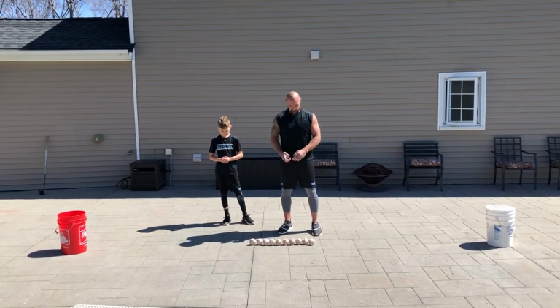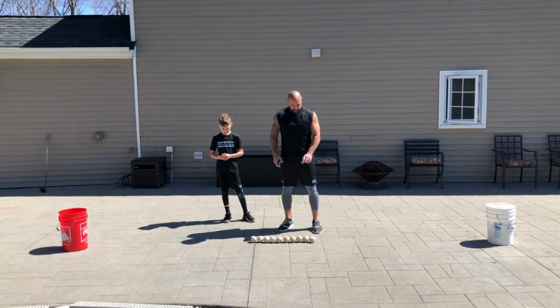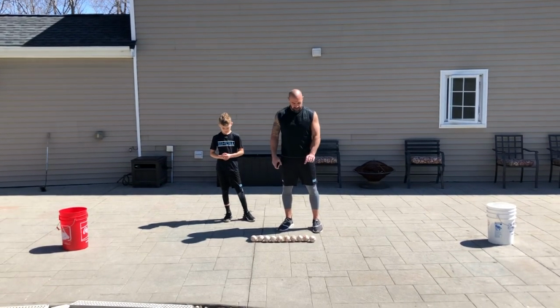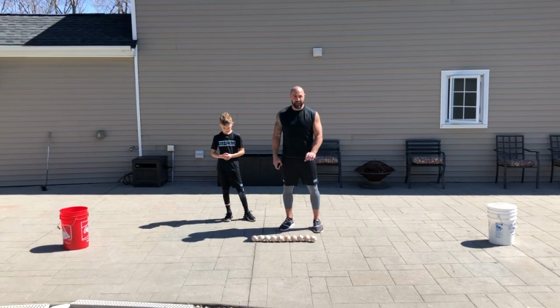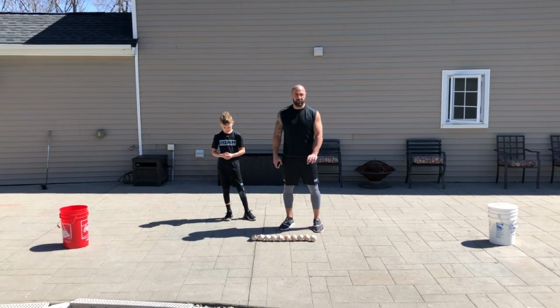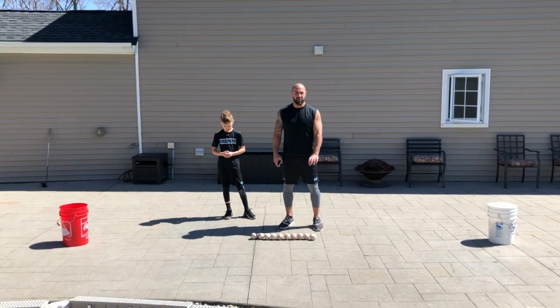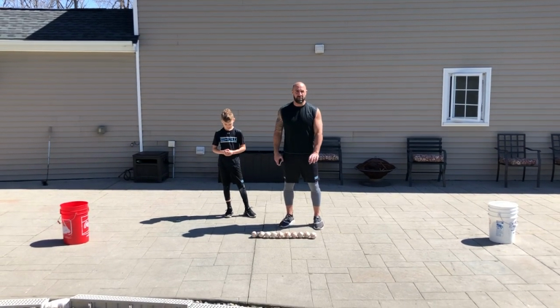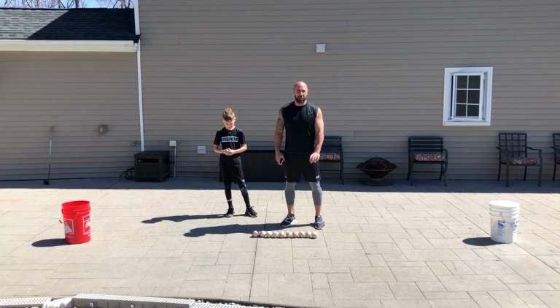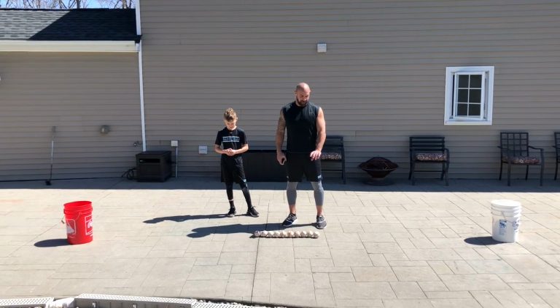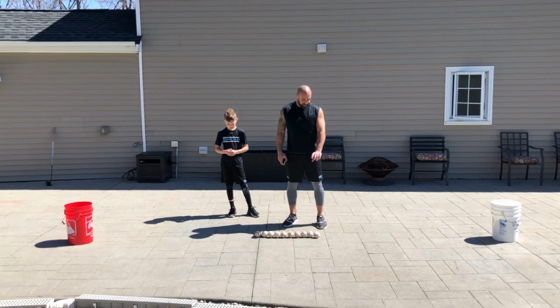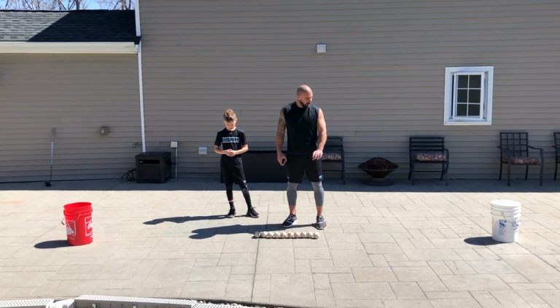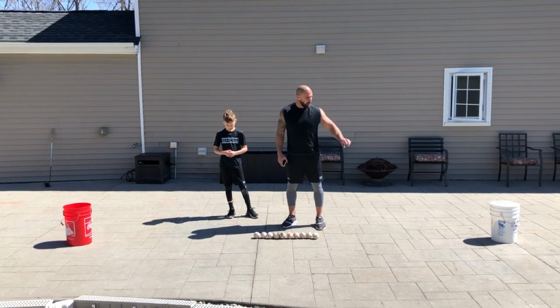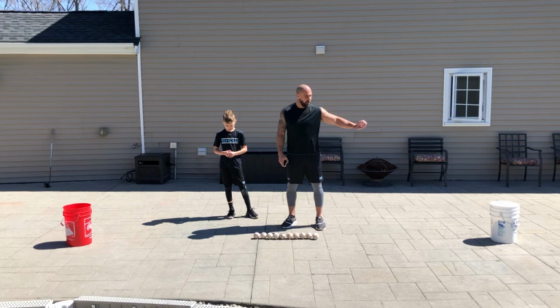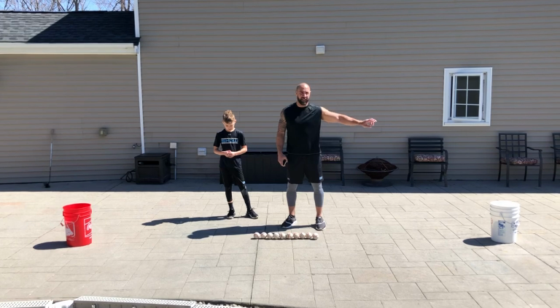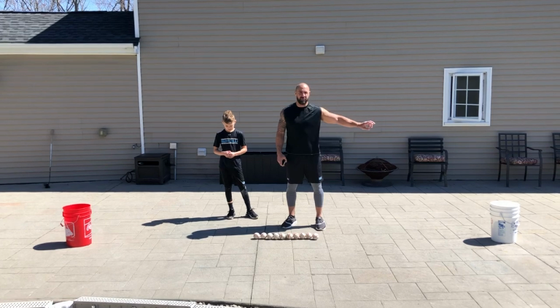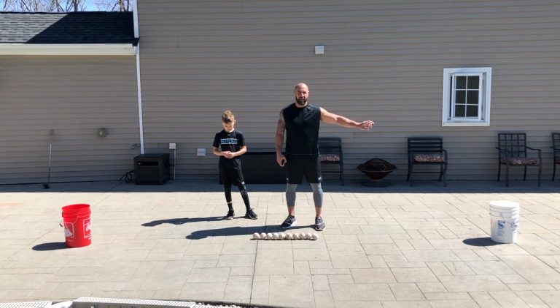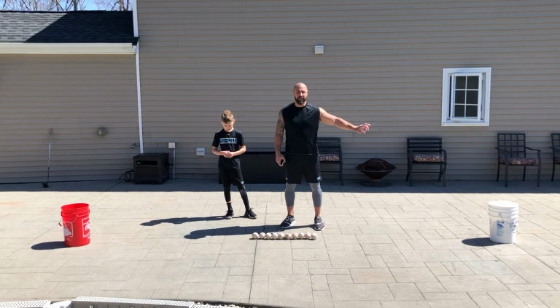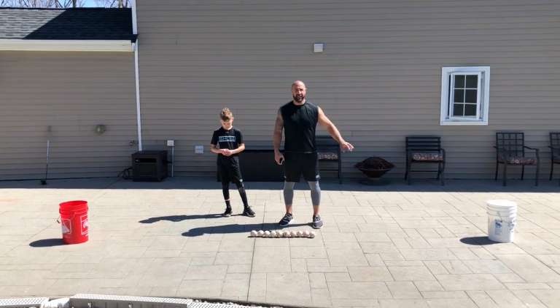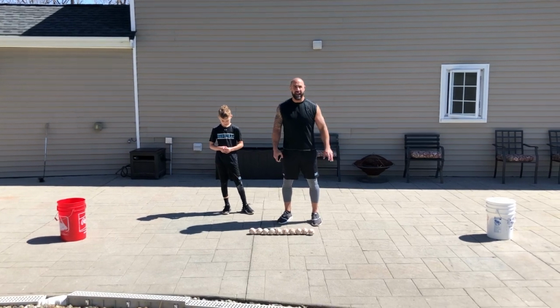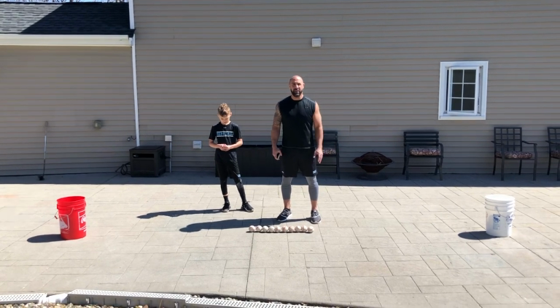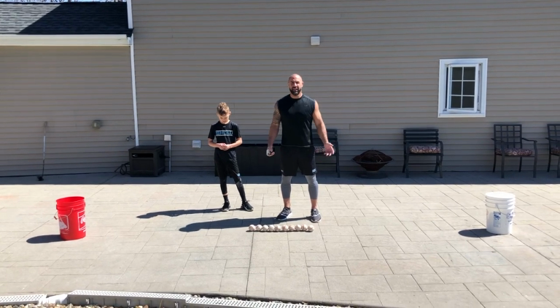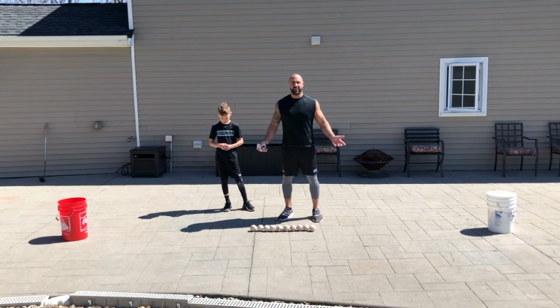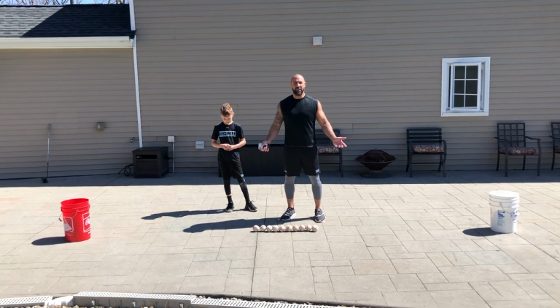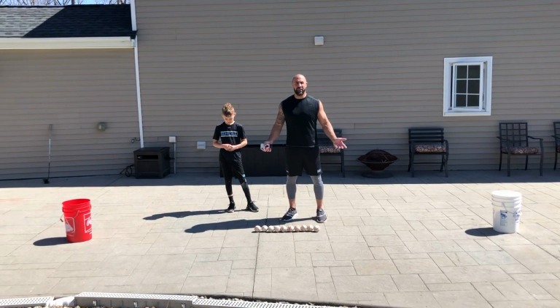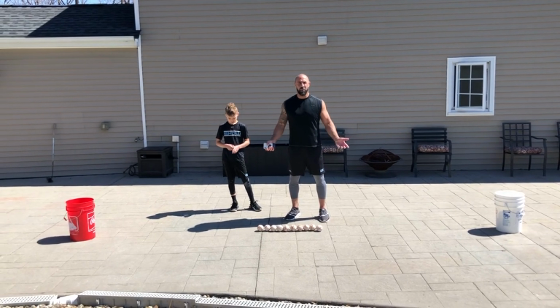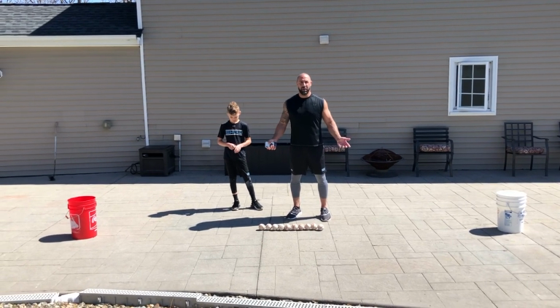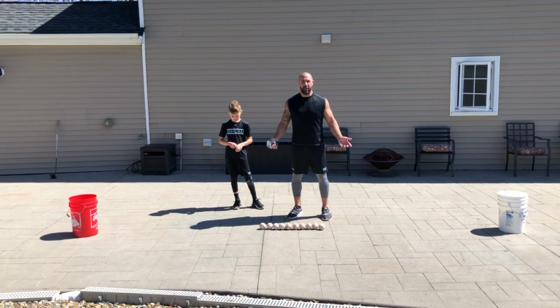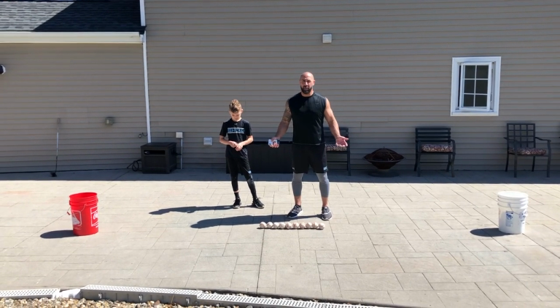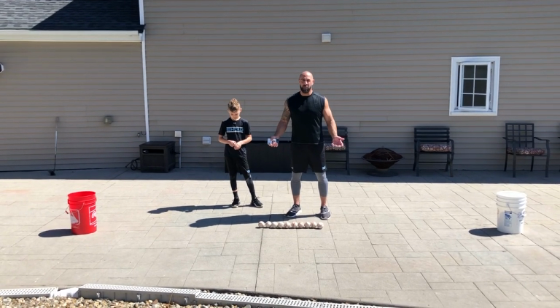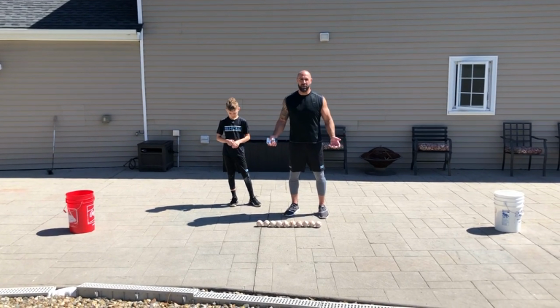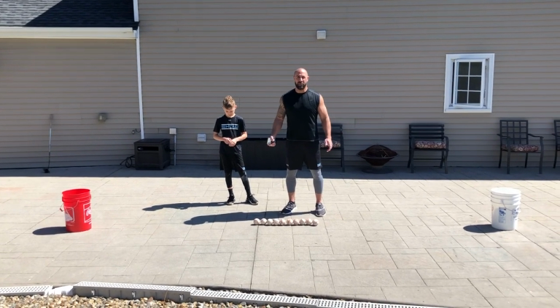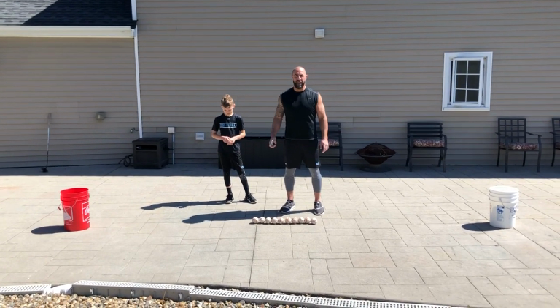Move to your left, pick up the furthest baseball to your left, put it in the left bucket. Time it, send me the video, and we'll pick a winner on Friday.